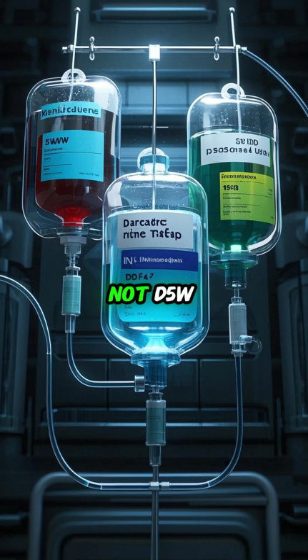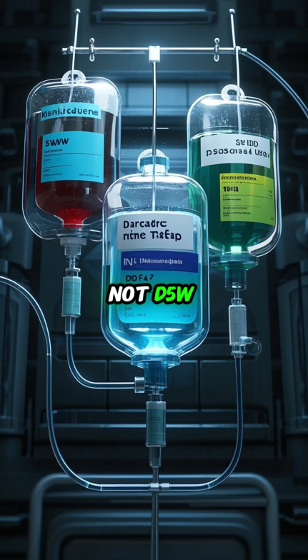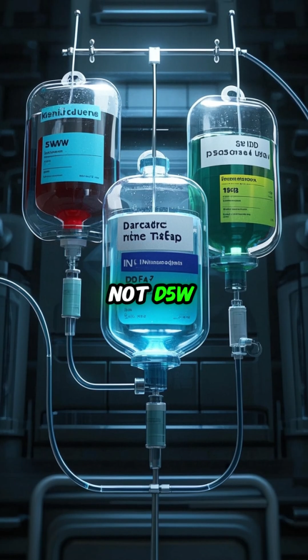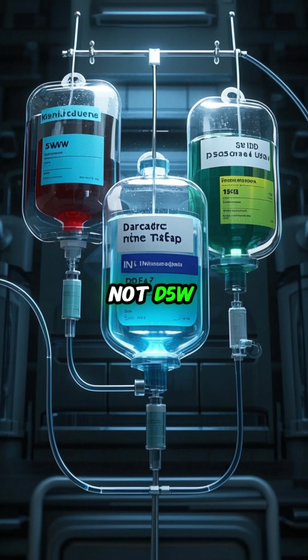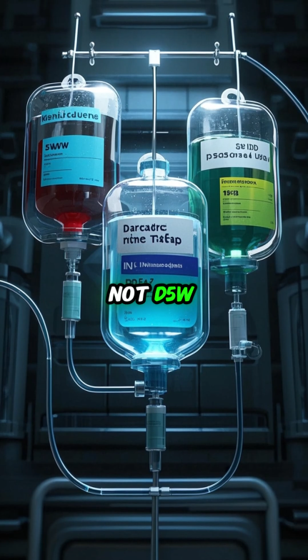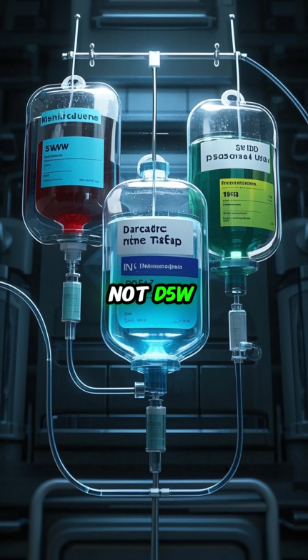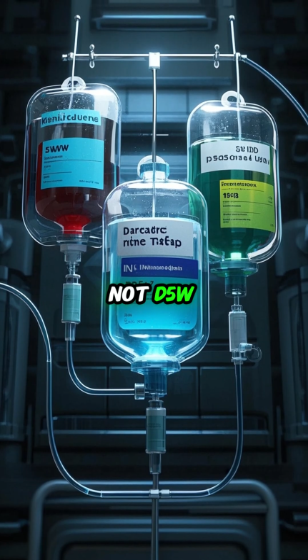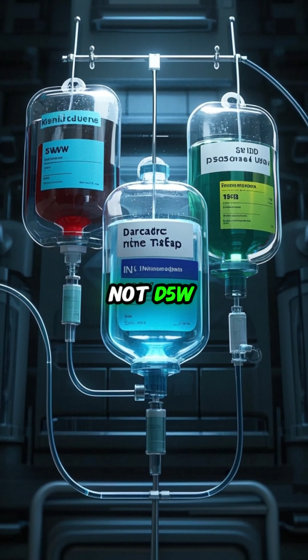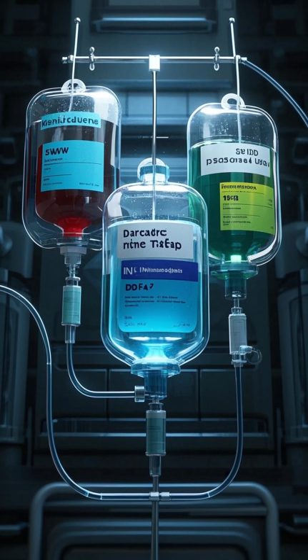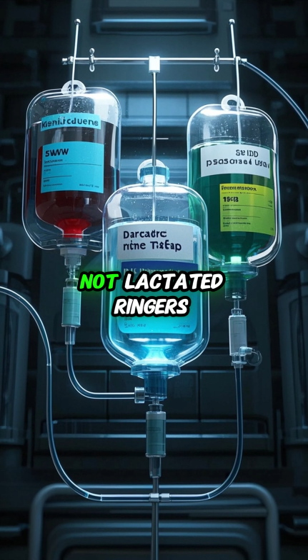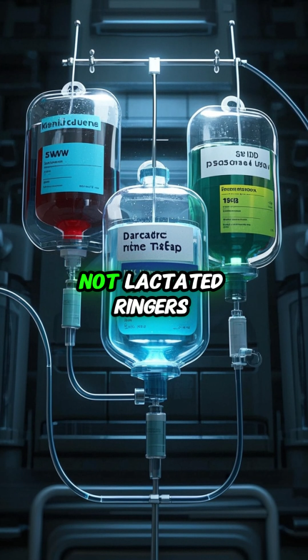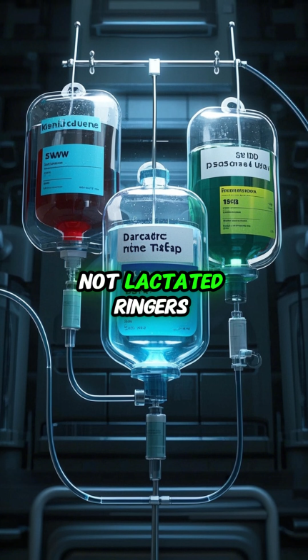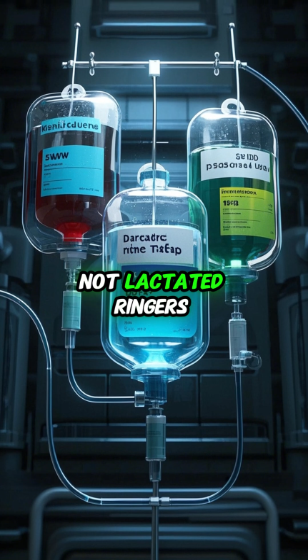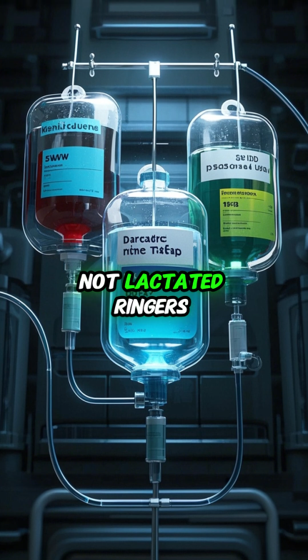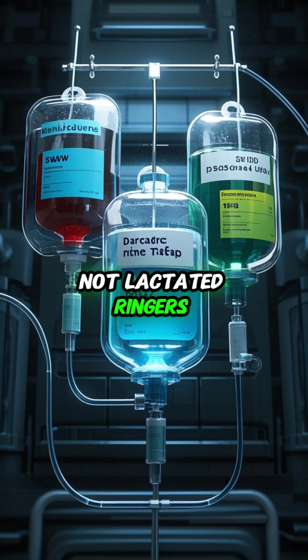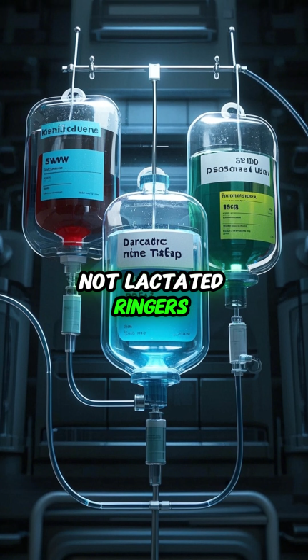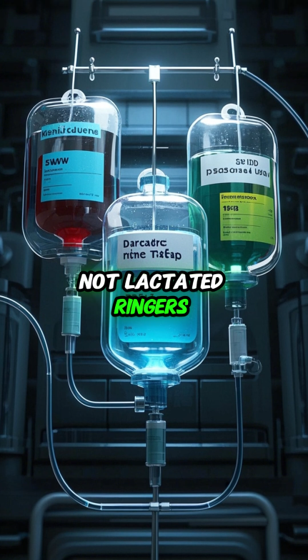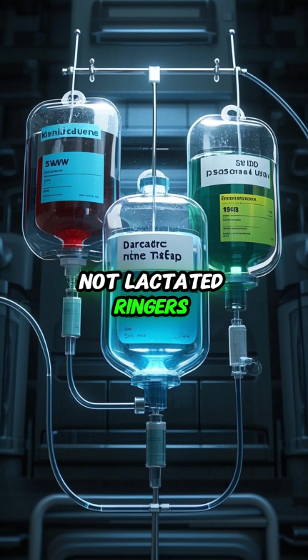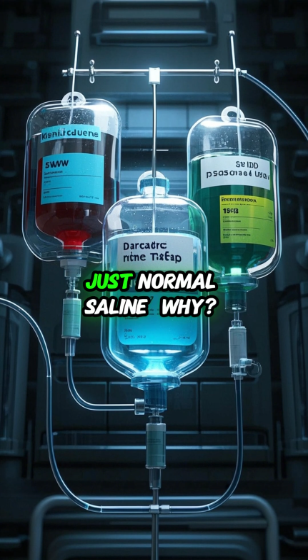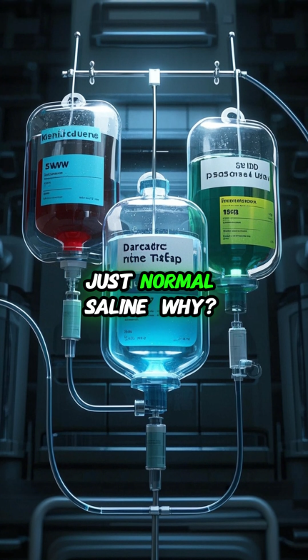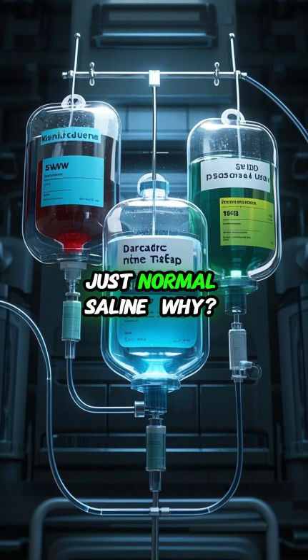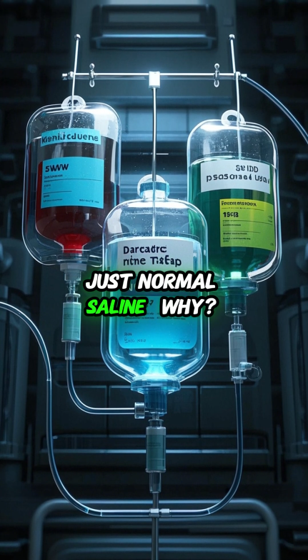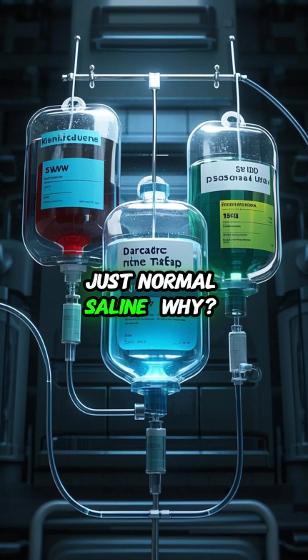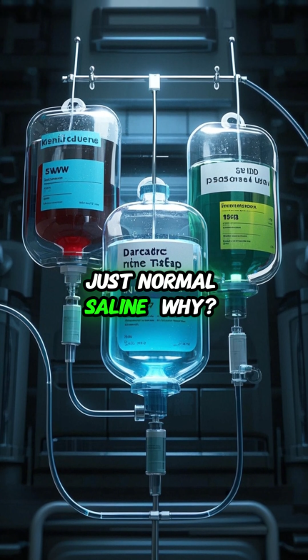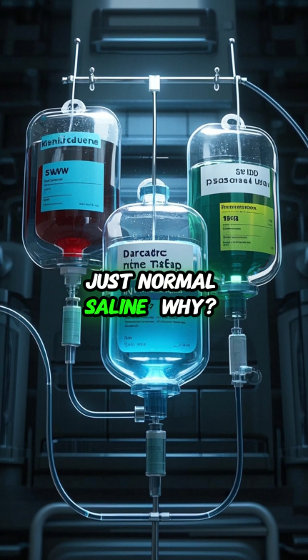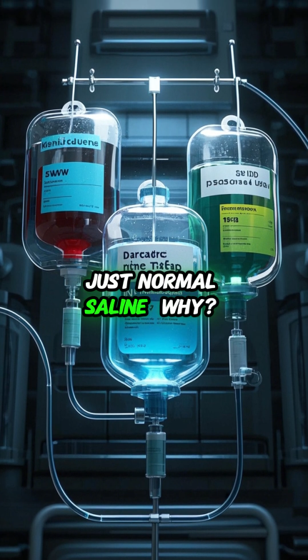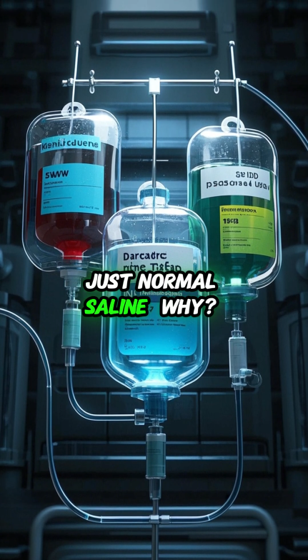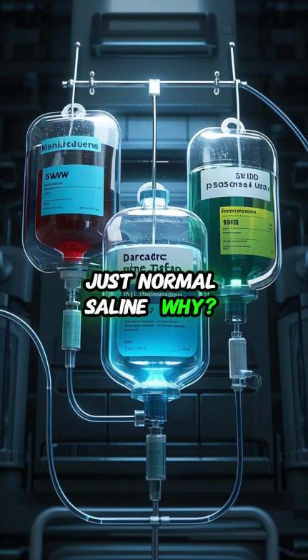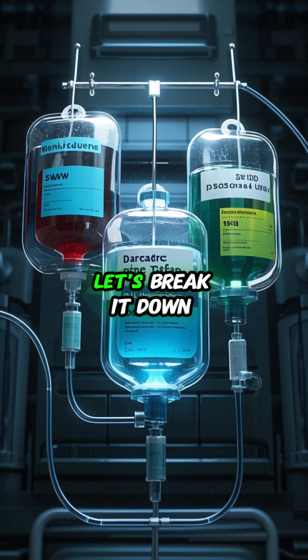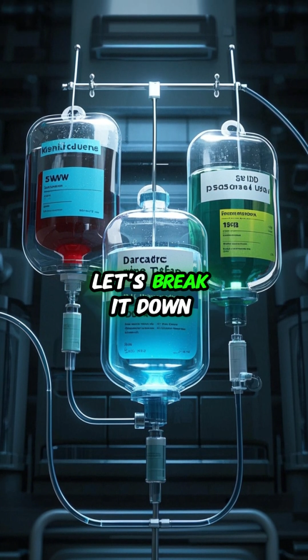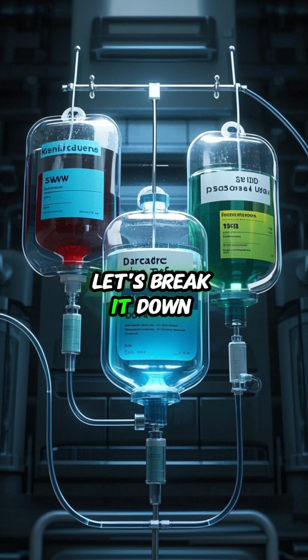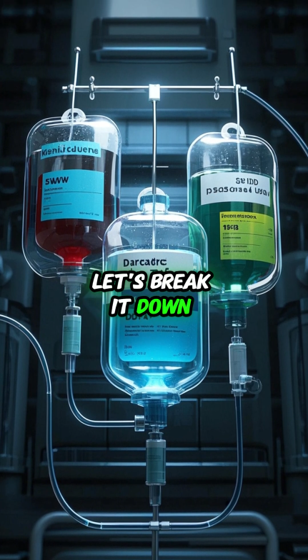Not D5W, not lactated ringers — just normal saline. Why? Let's break it down.